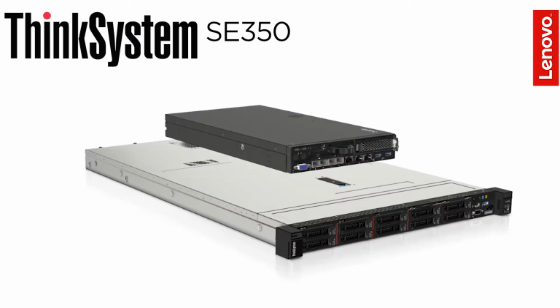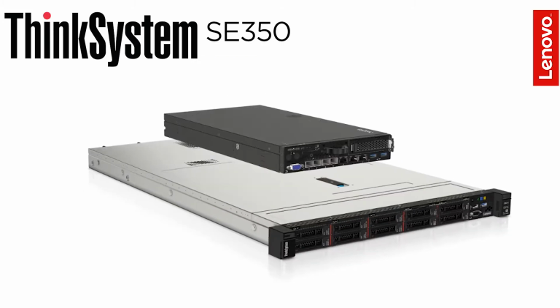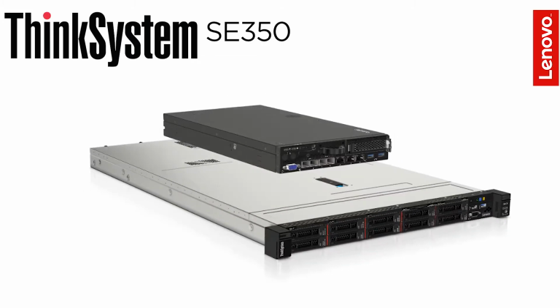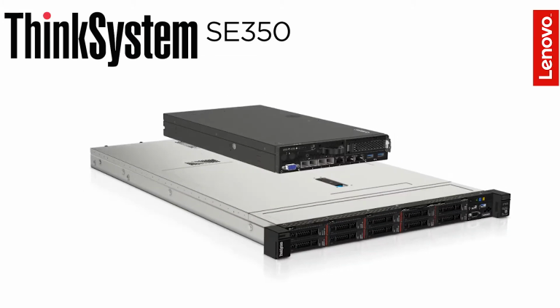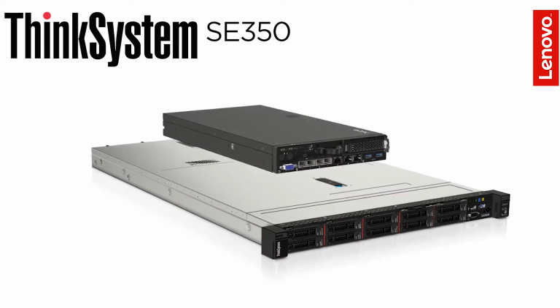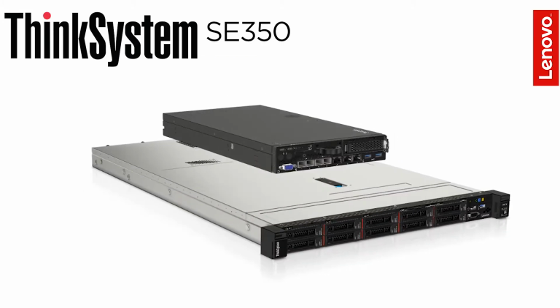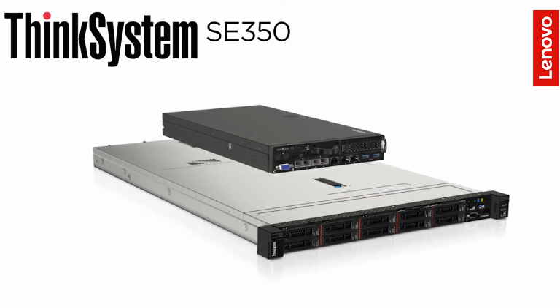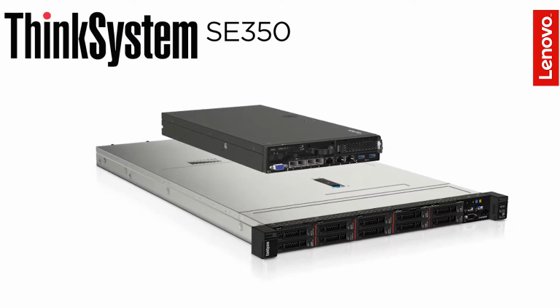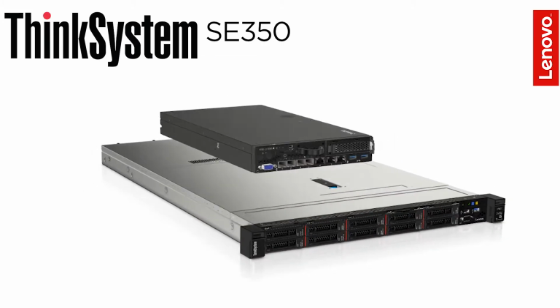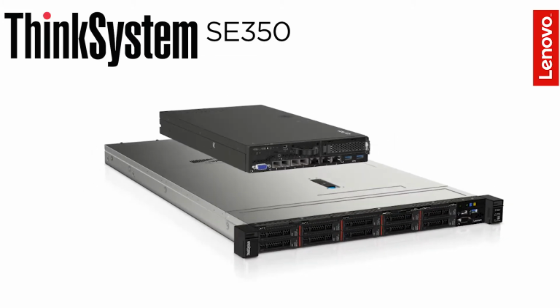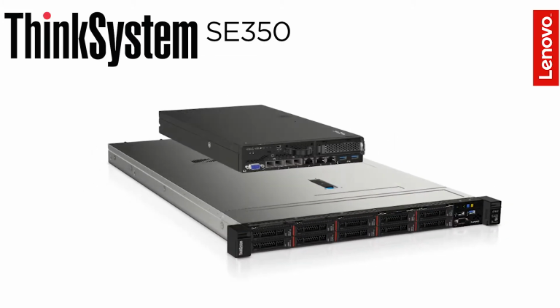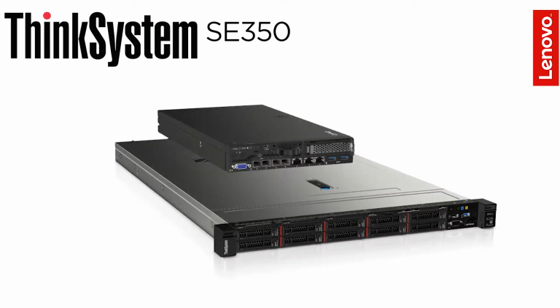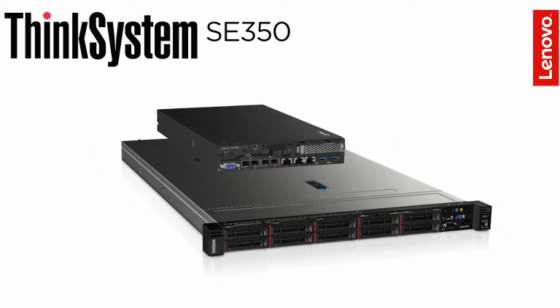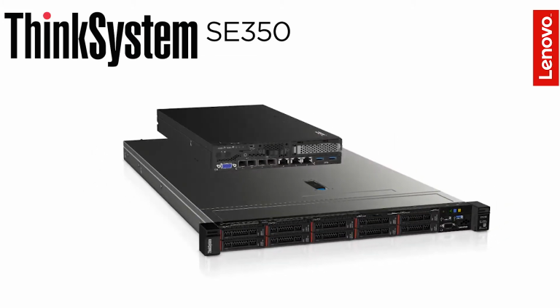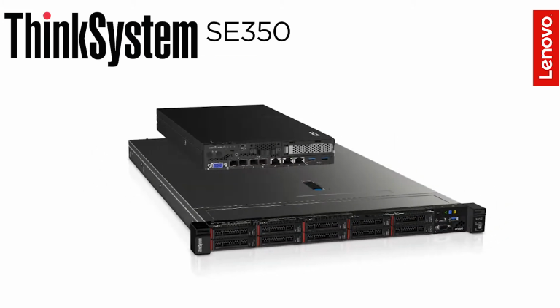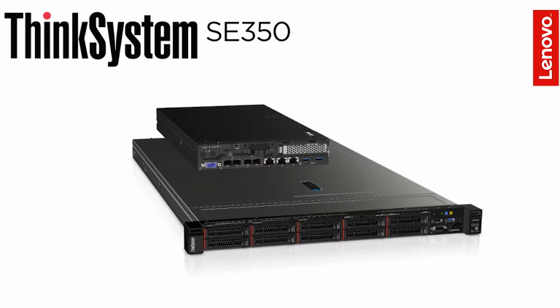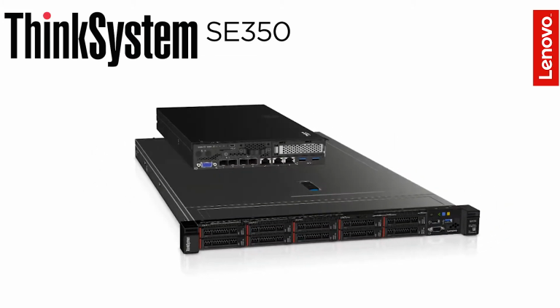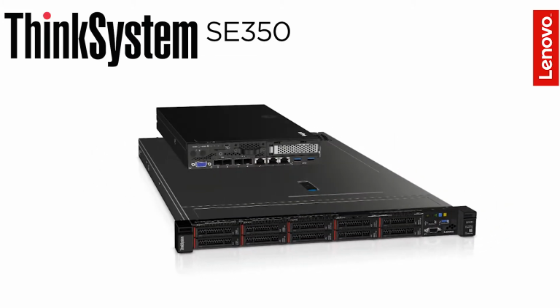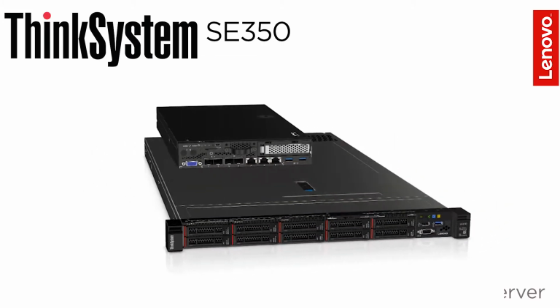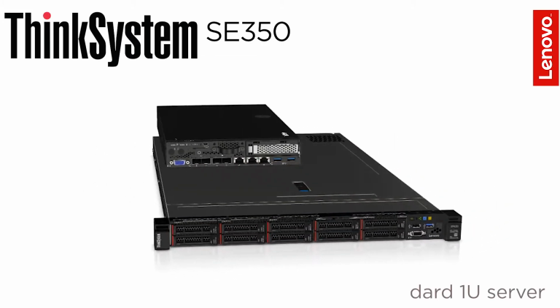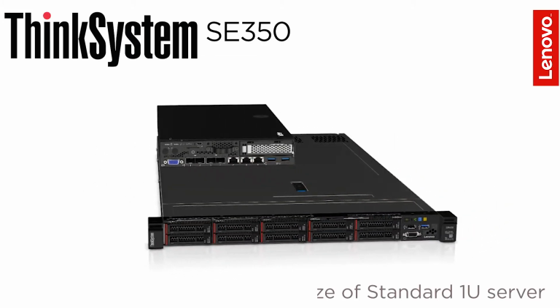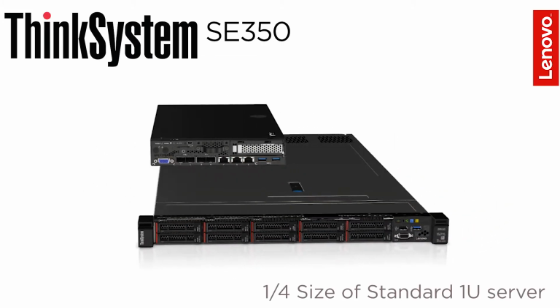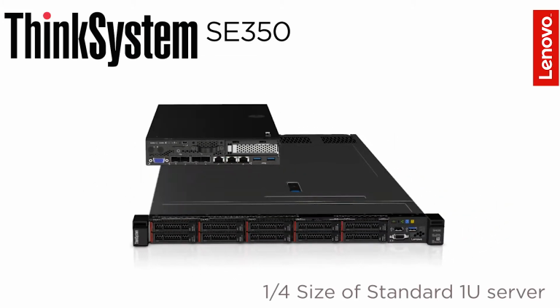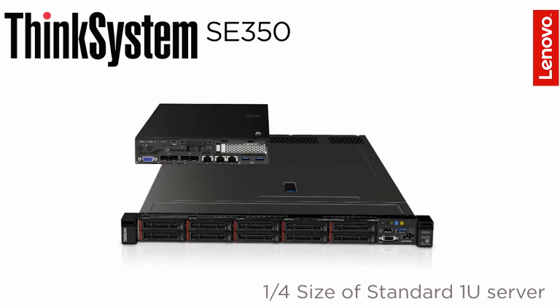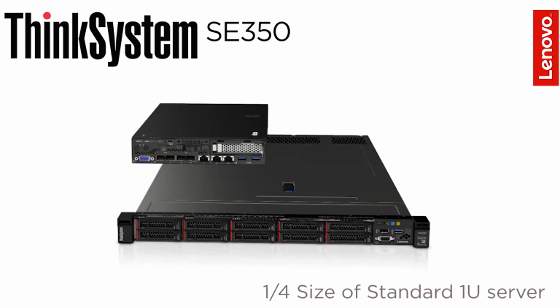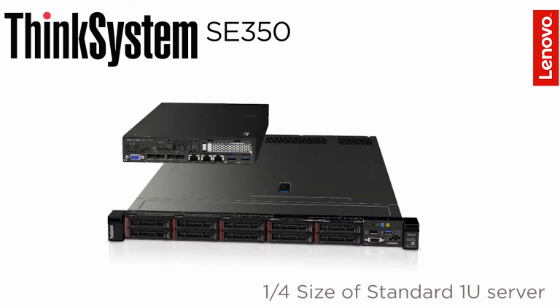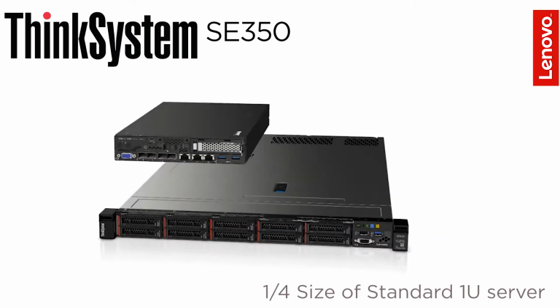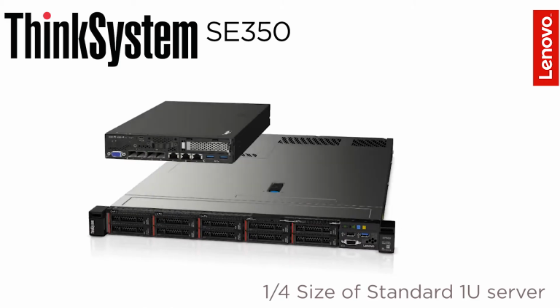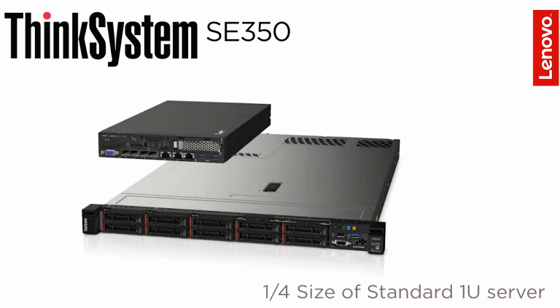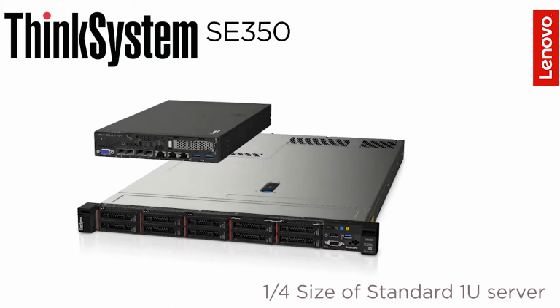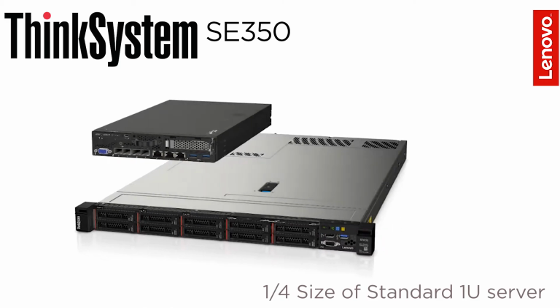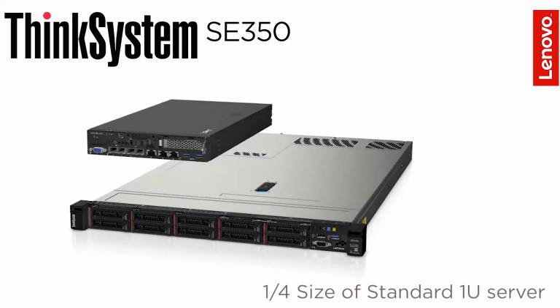The SE350 is very compact, and it's about a quarter of a standard new server.